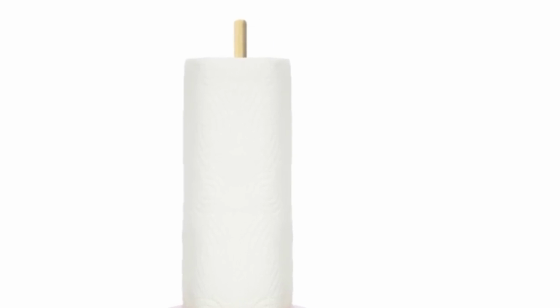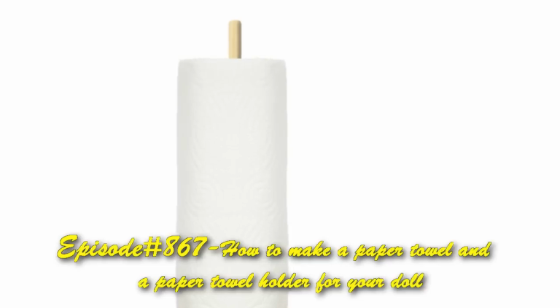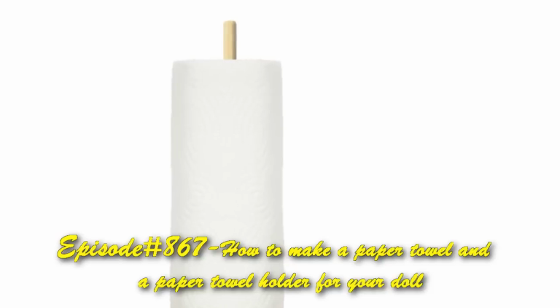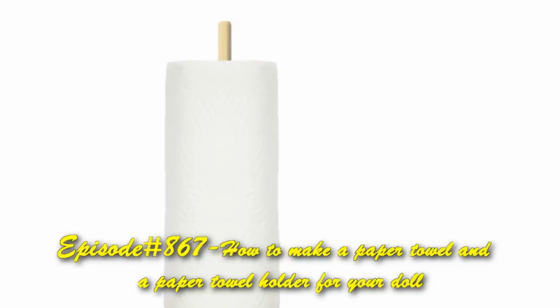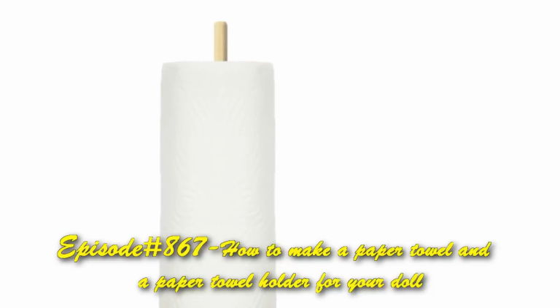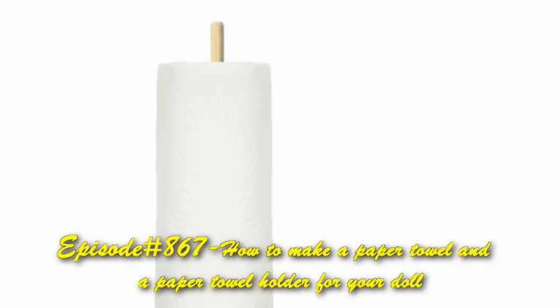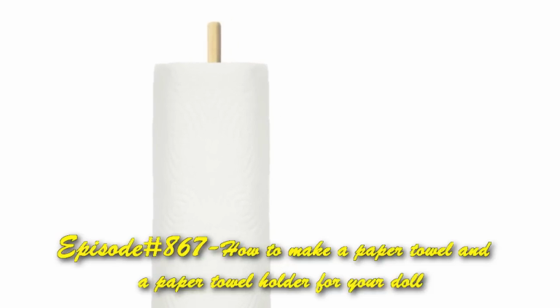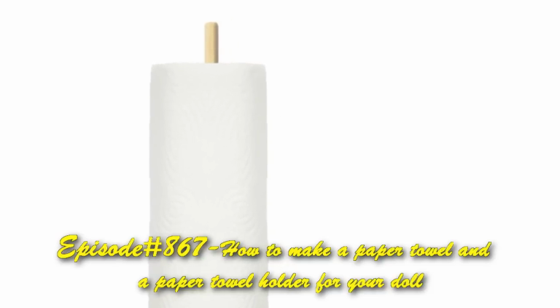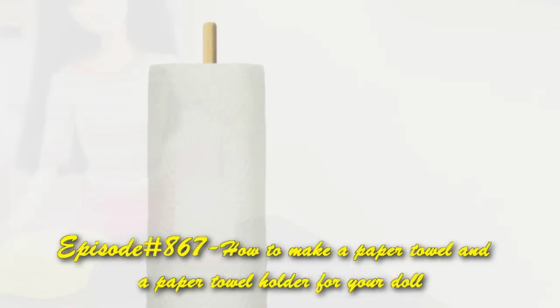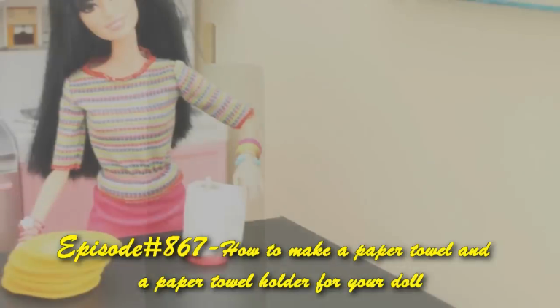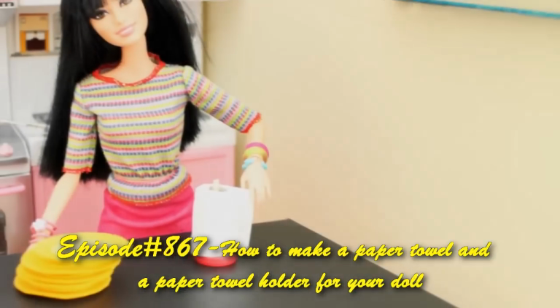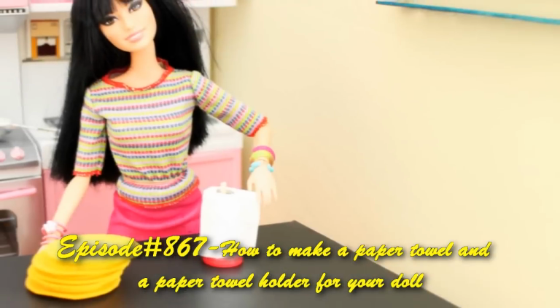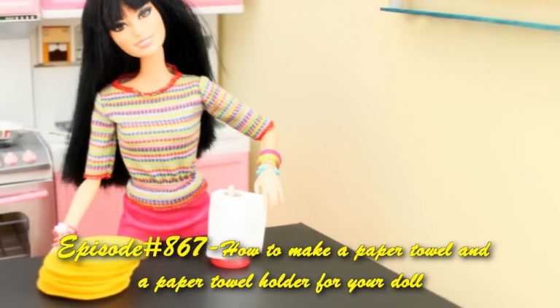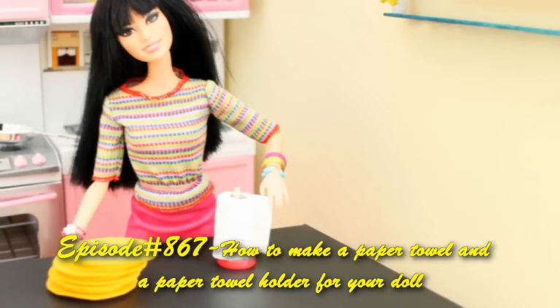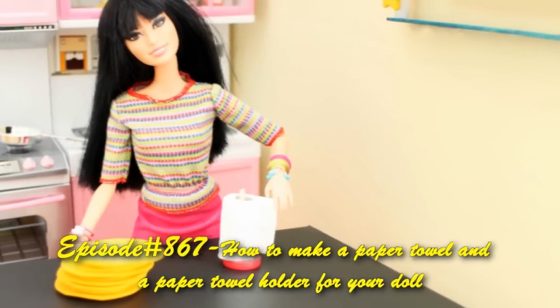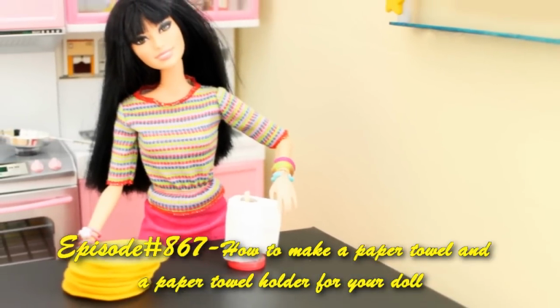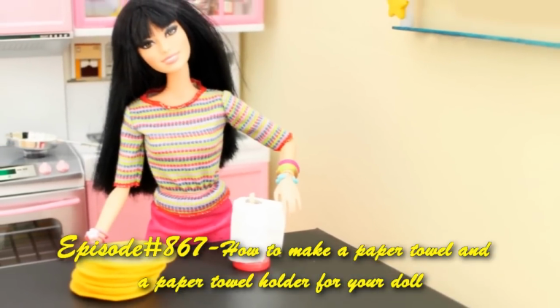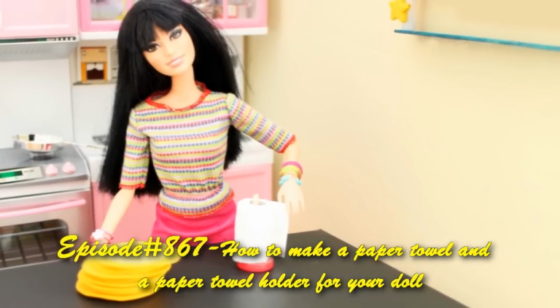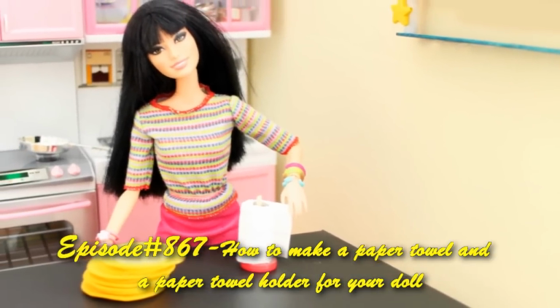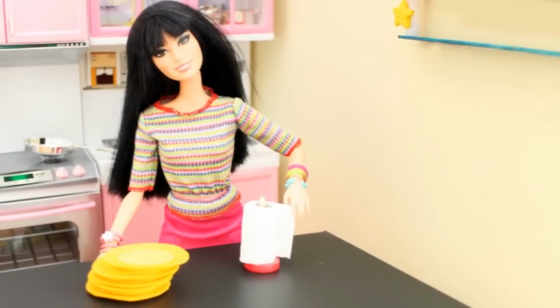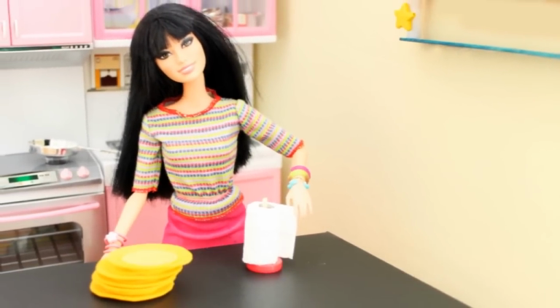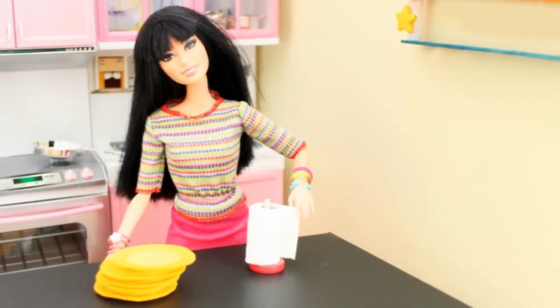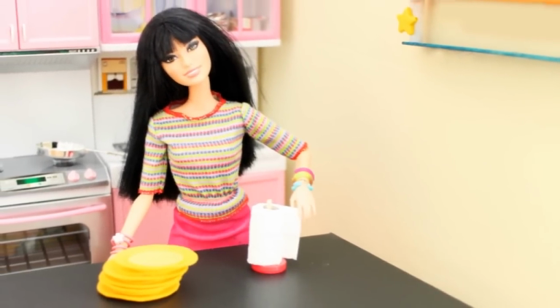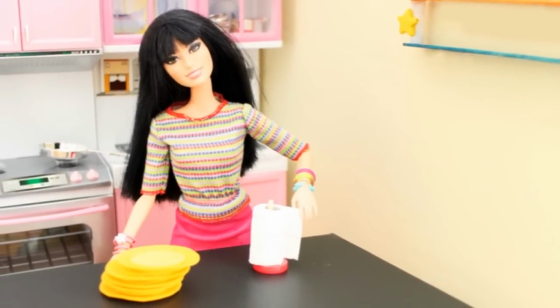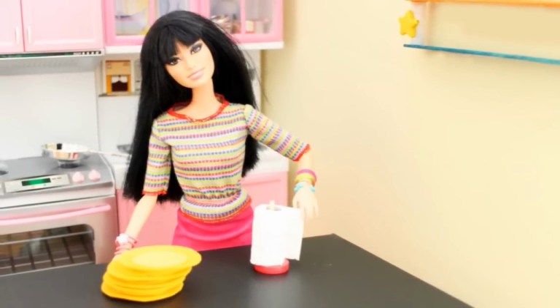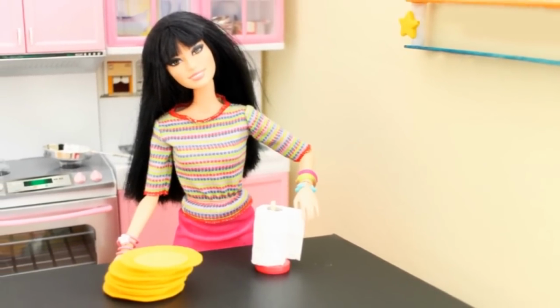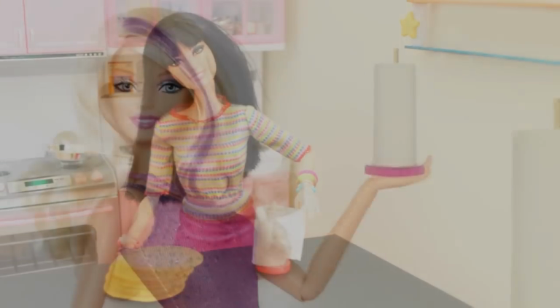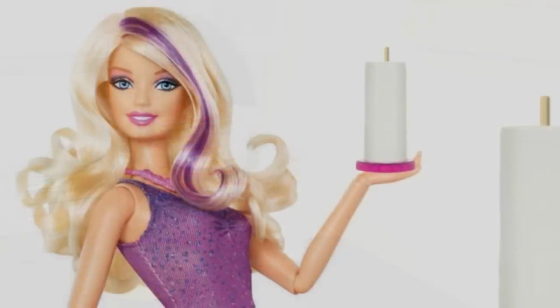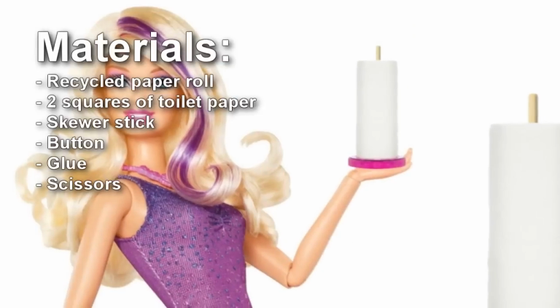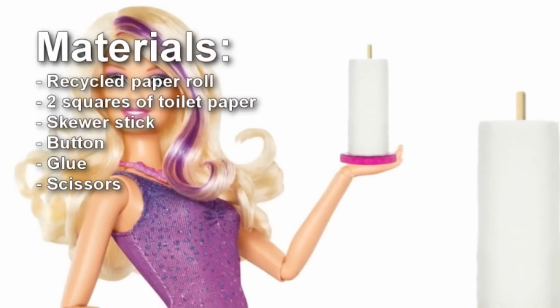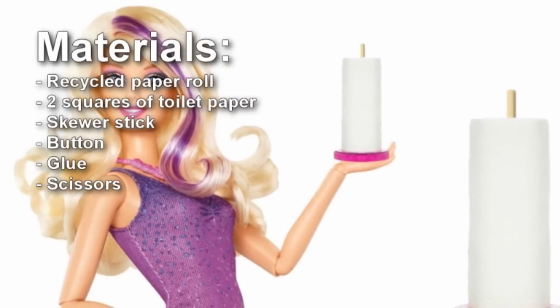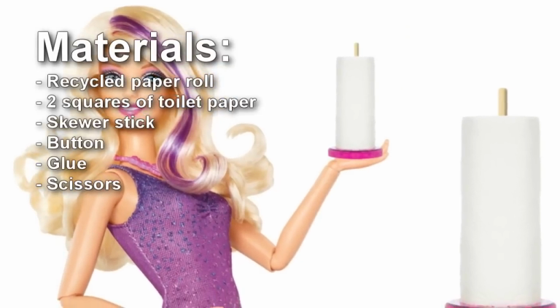Welcome to SimpleKidsCrafts.com episode 867: How to make a paper towel and a paper towel holder for your doll.